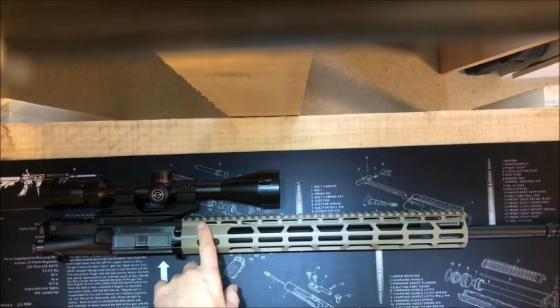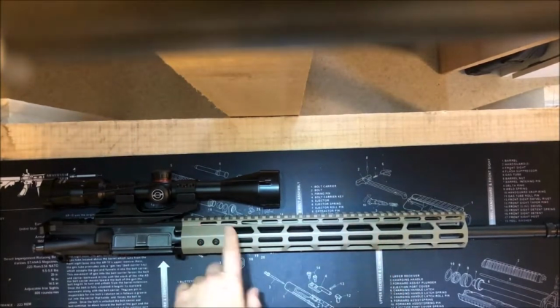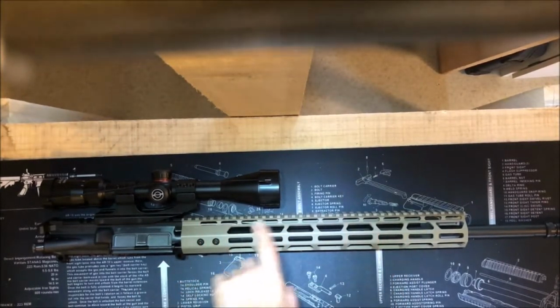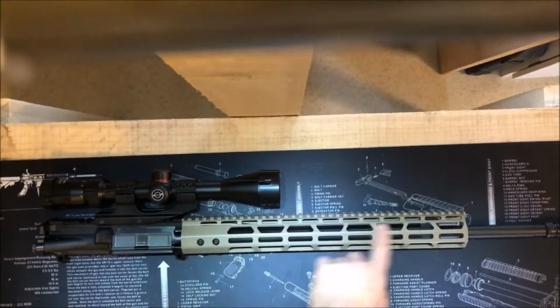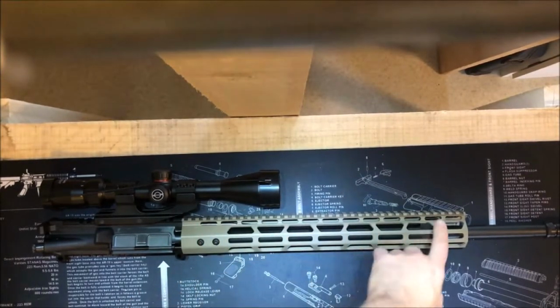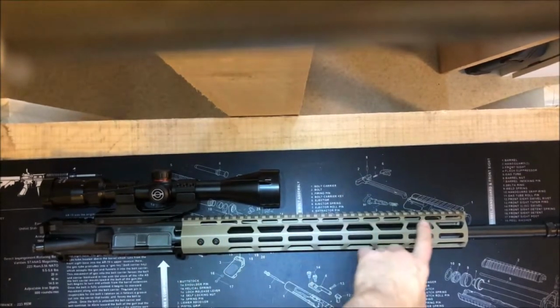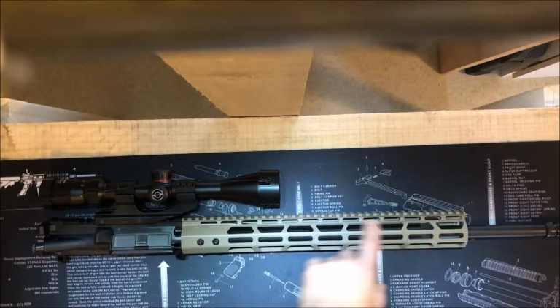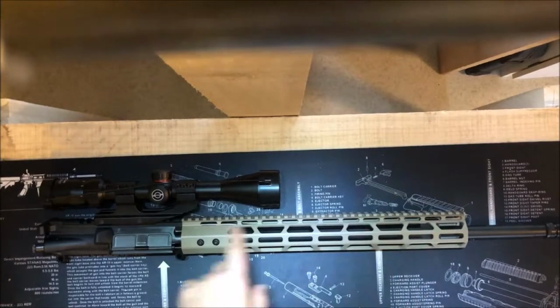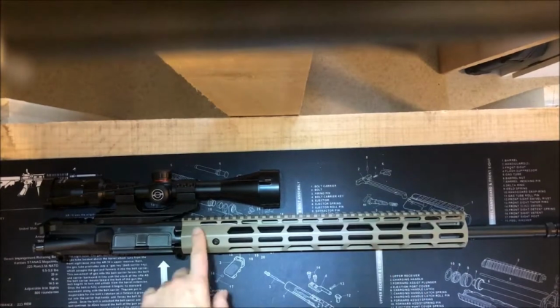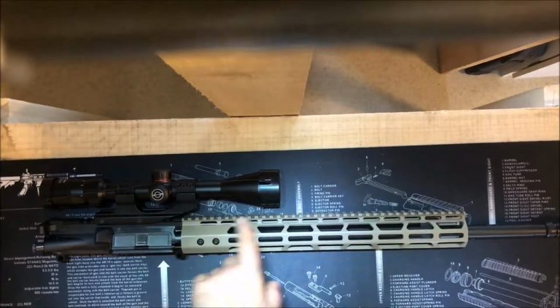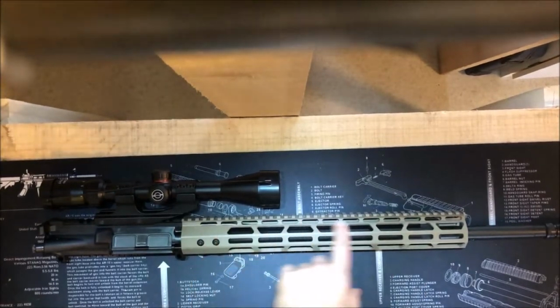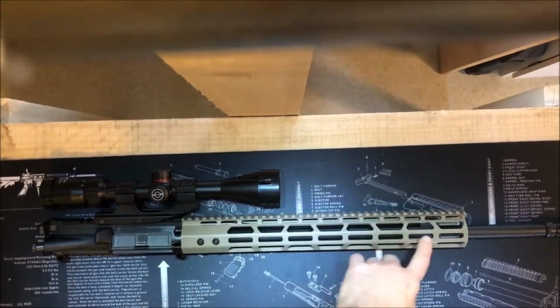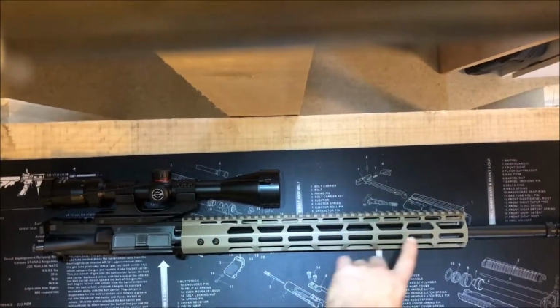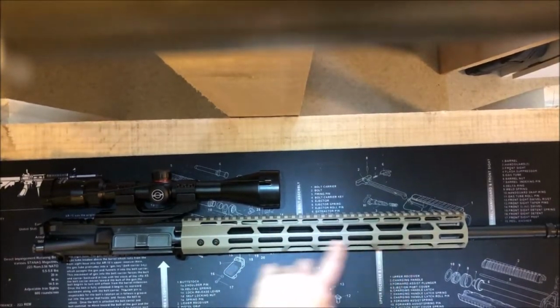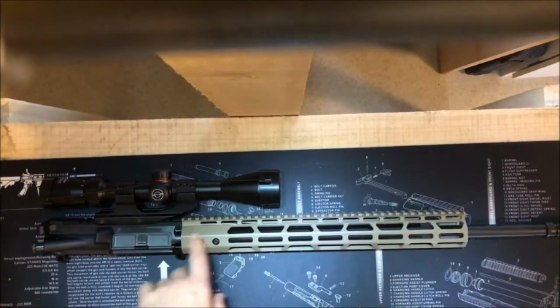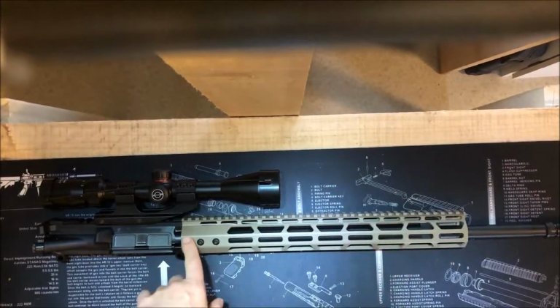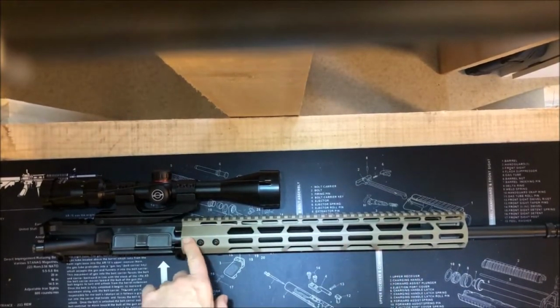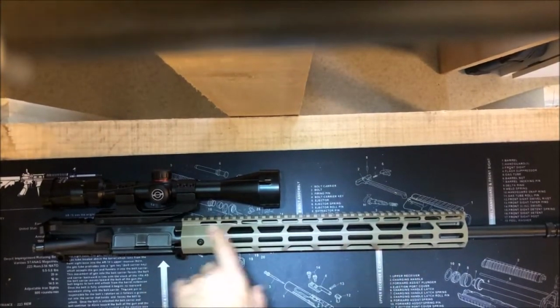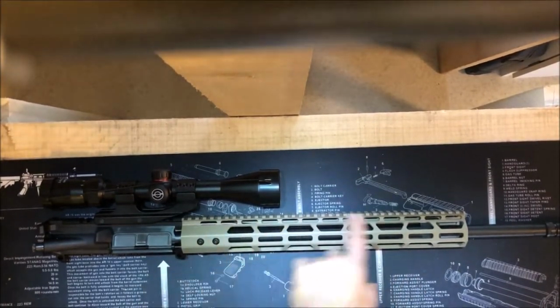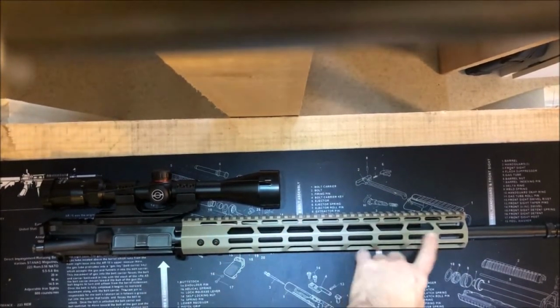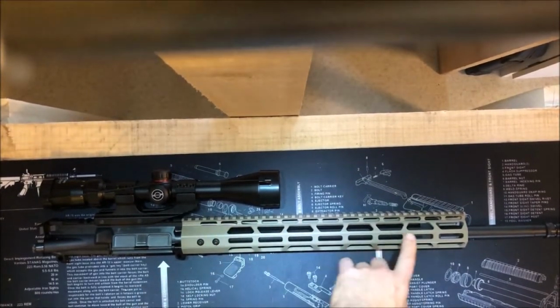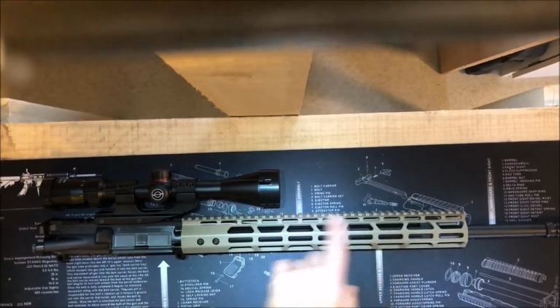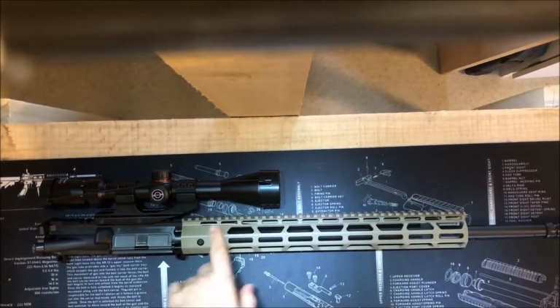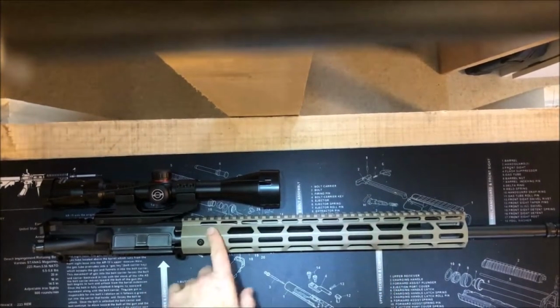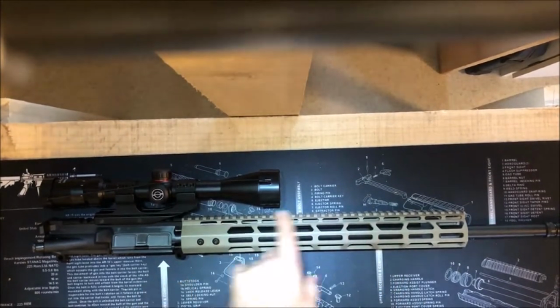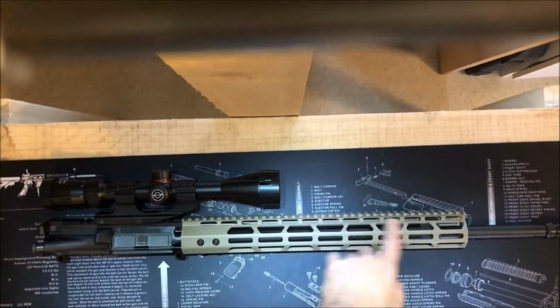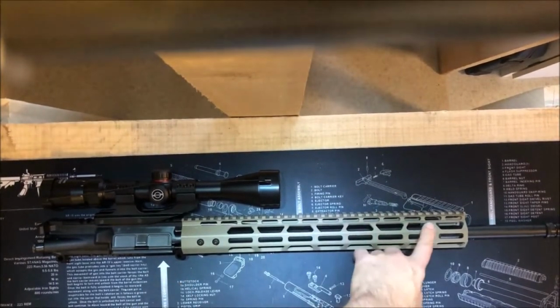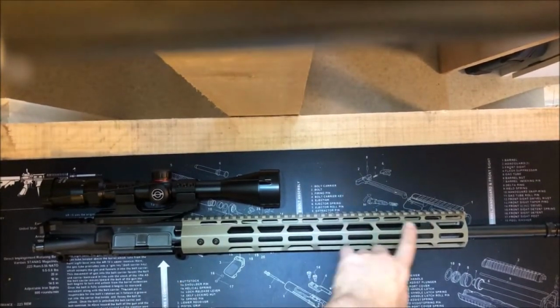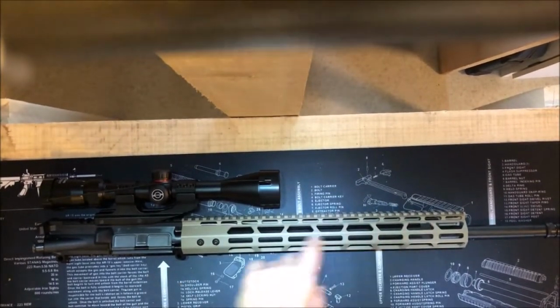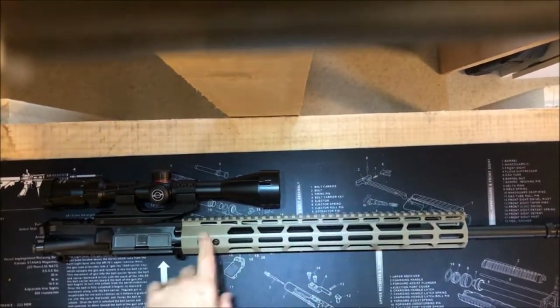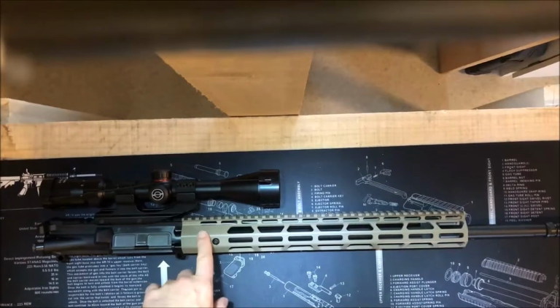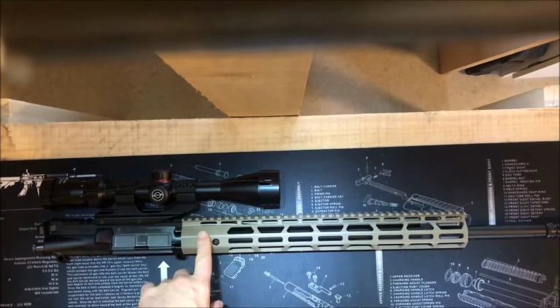As far as the gas block, I did not go with an adjustable, which I may regret. But for now I went with just a normal gas block and gas tube. It's rifle length, which is also recommended on the Grendels with the way the powder burns and whatnot — rifle length was the recommended length to go with.